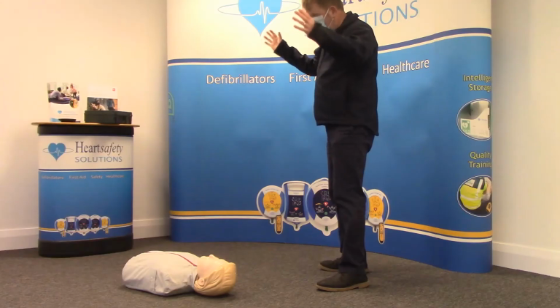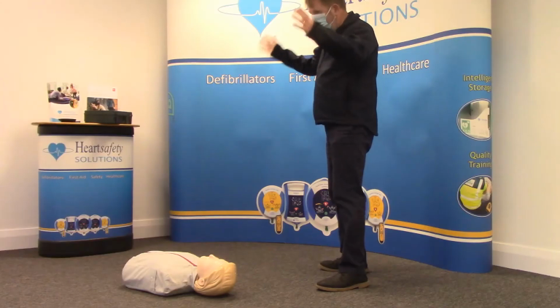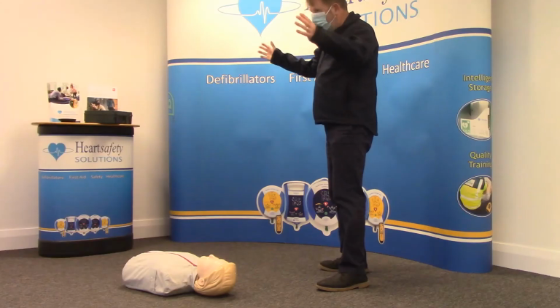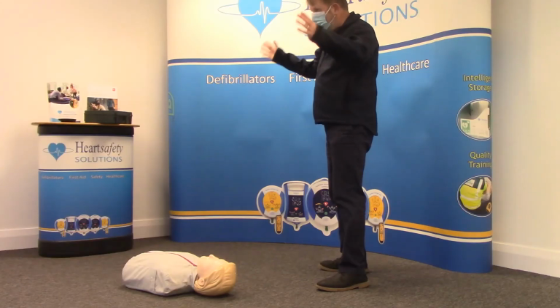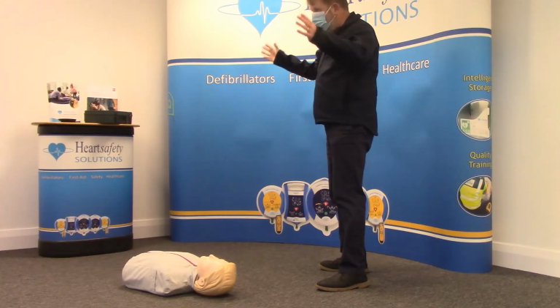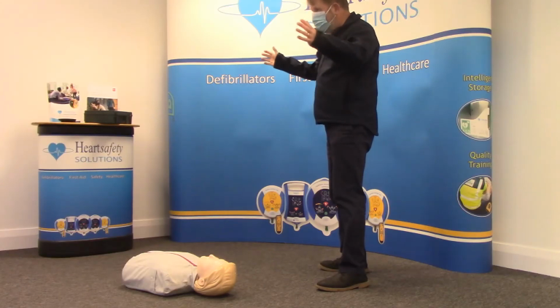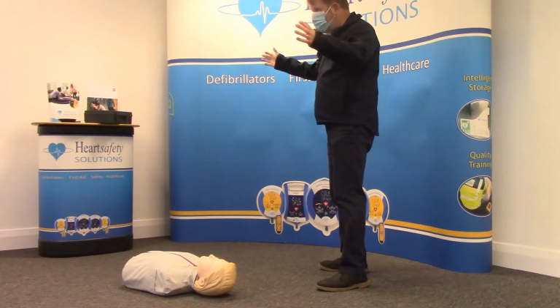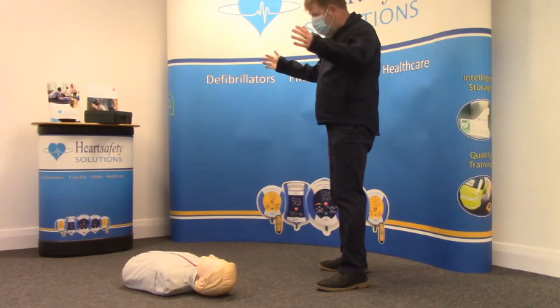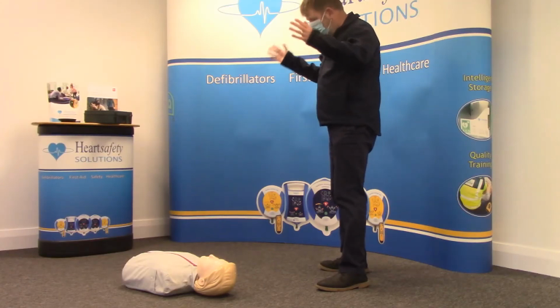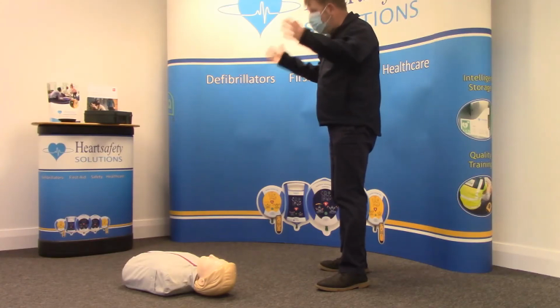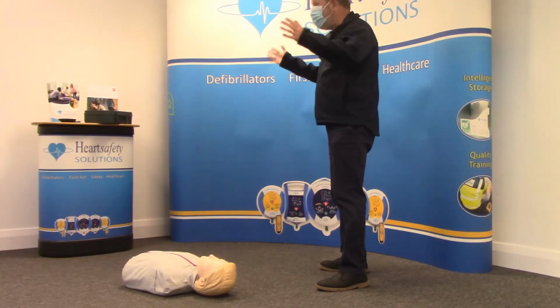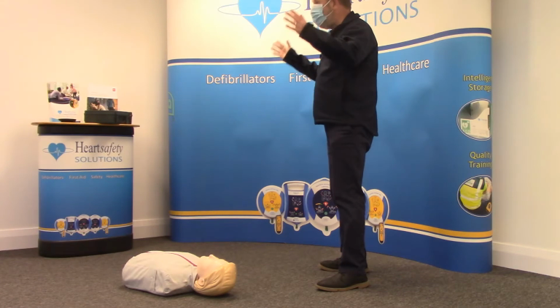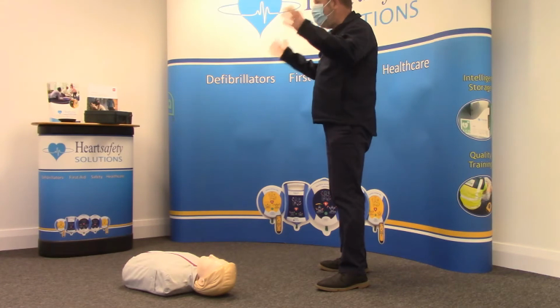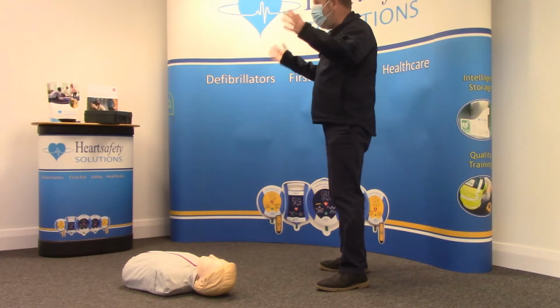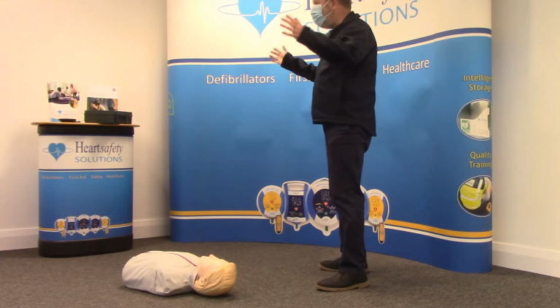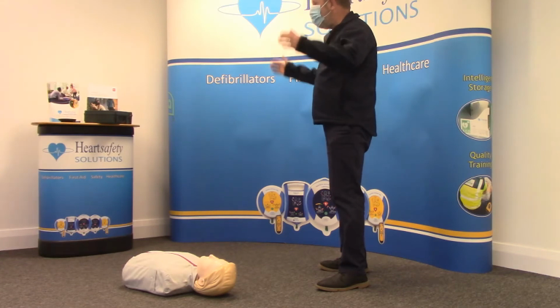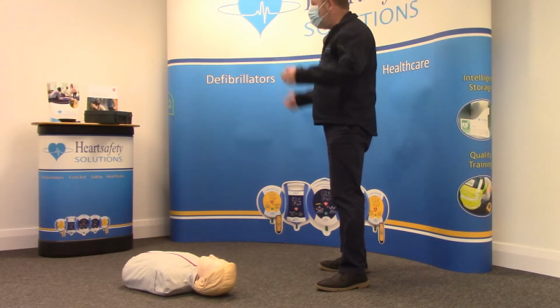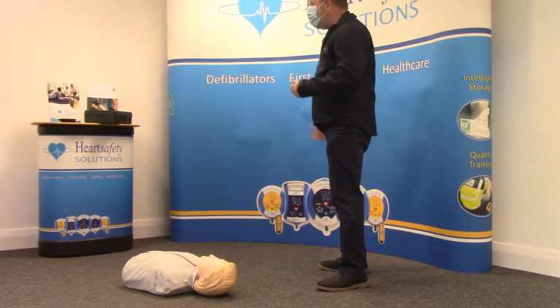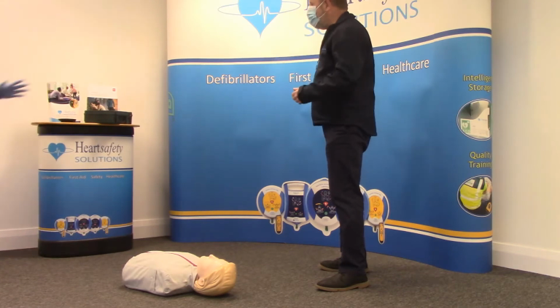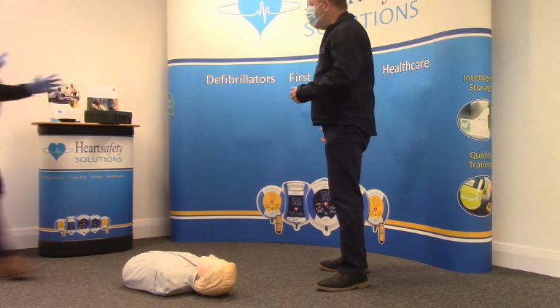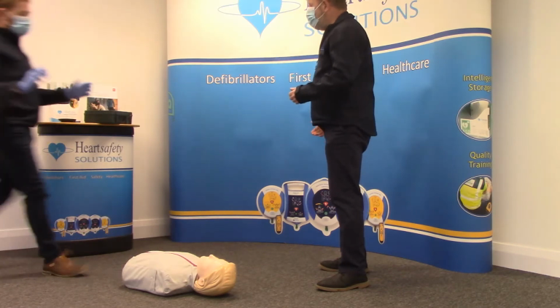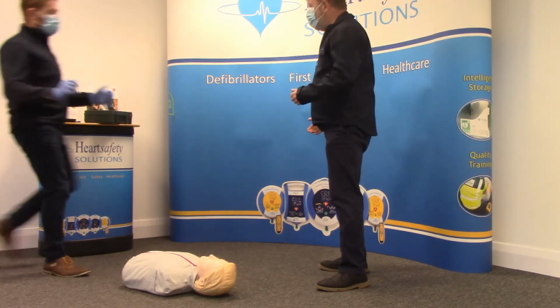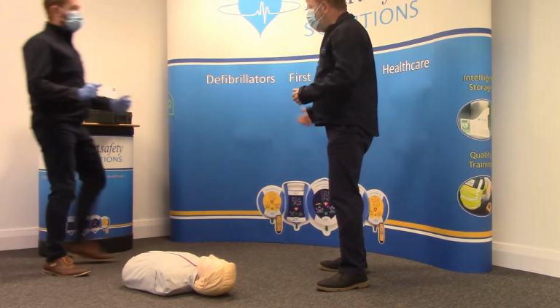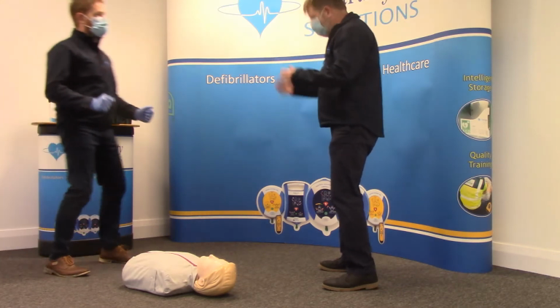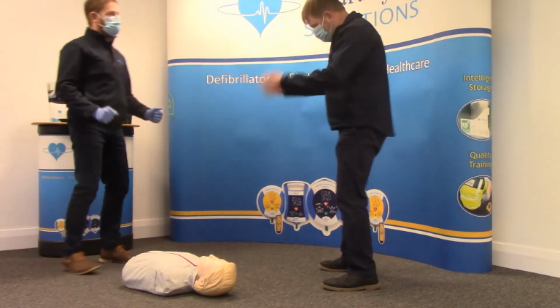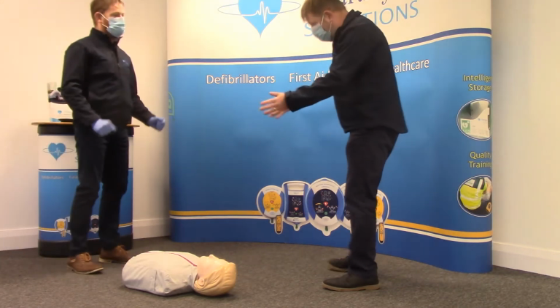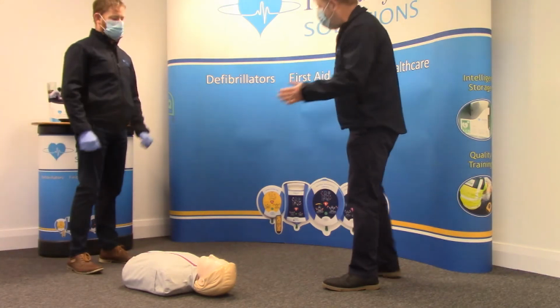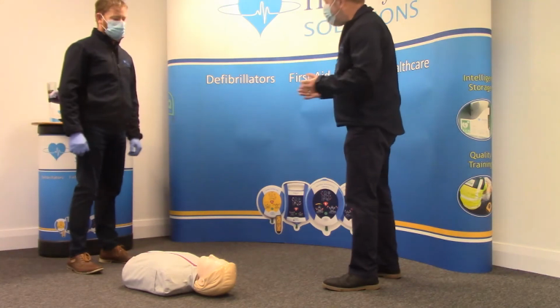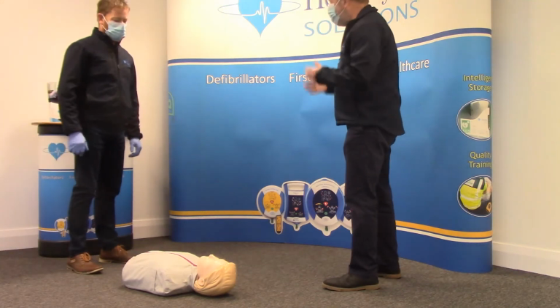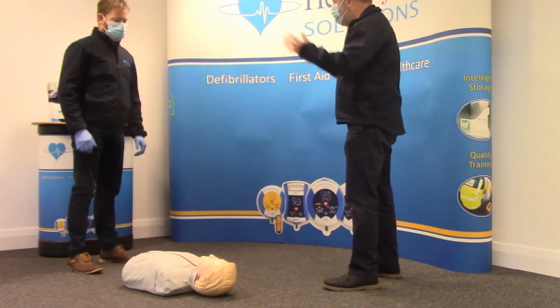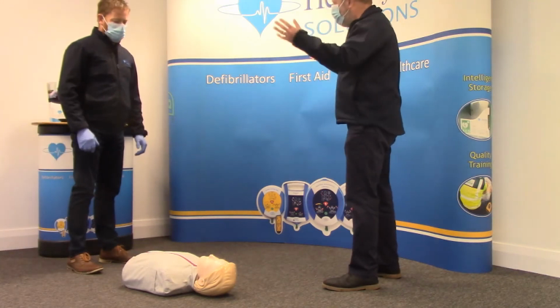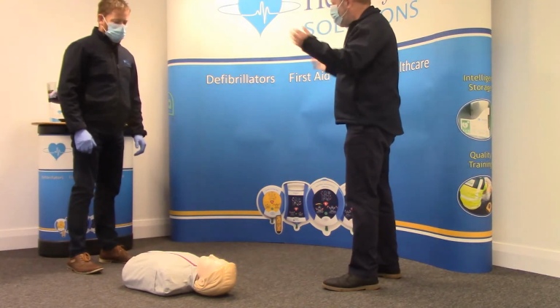Help! I need help. Quickly, I need help. Okay, what help do you need? My friend collapsed, I don't know what's wrong.